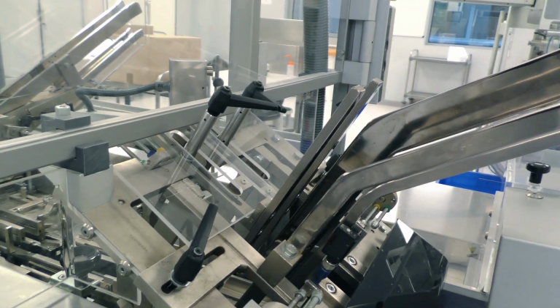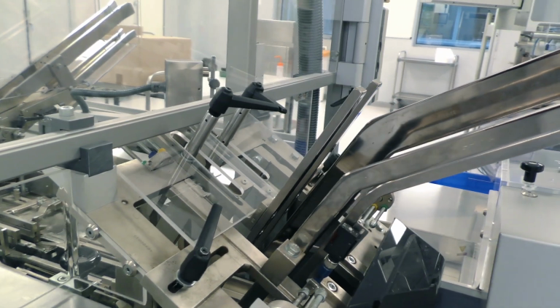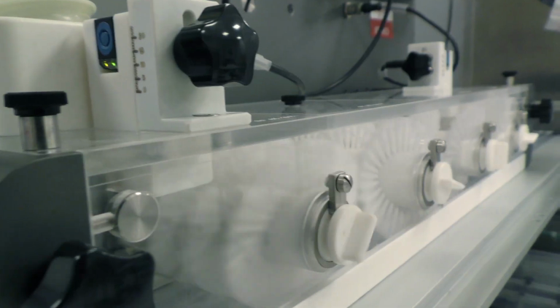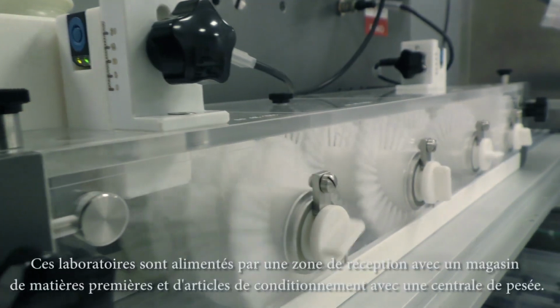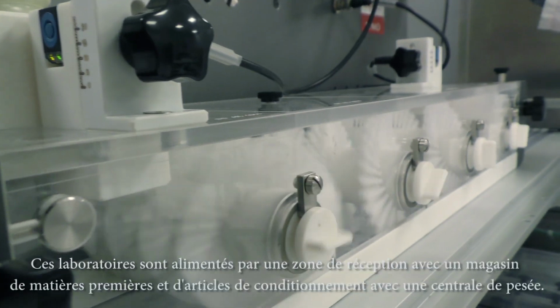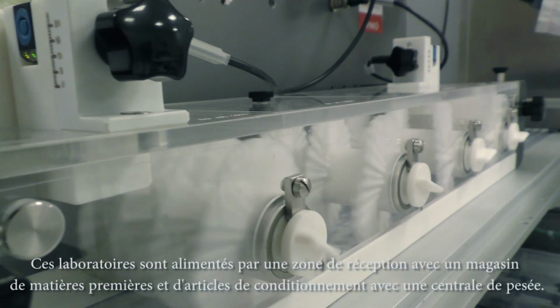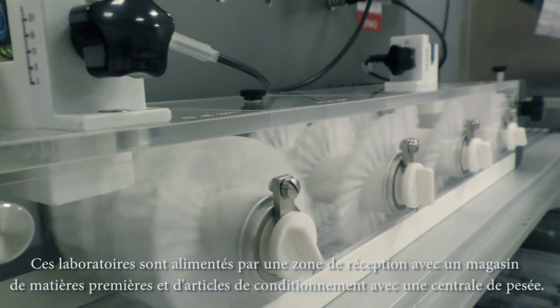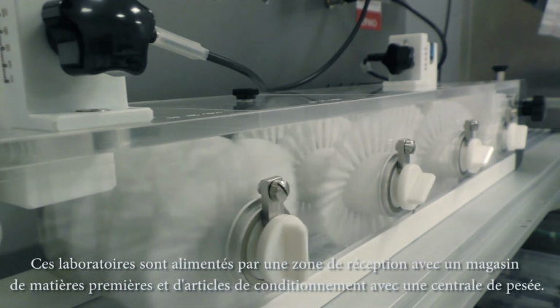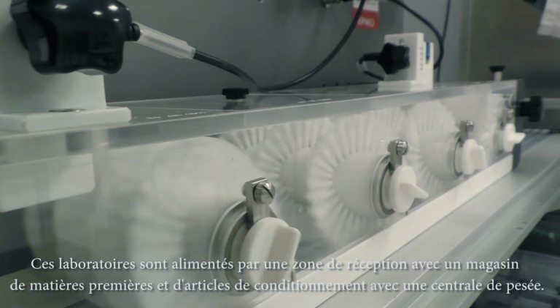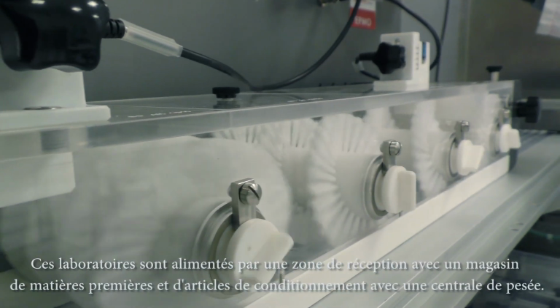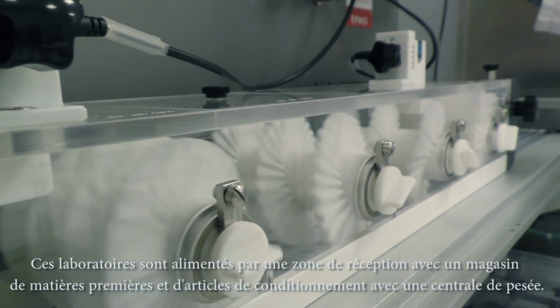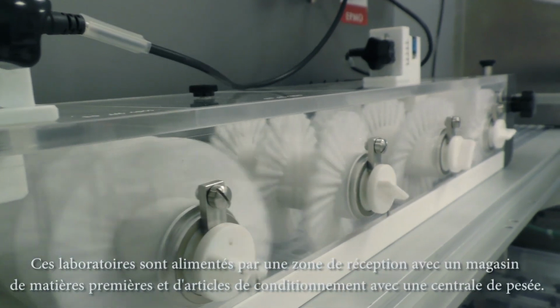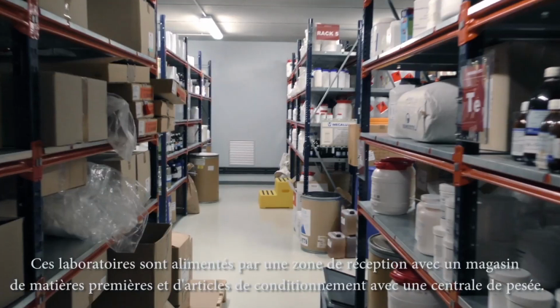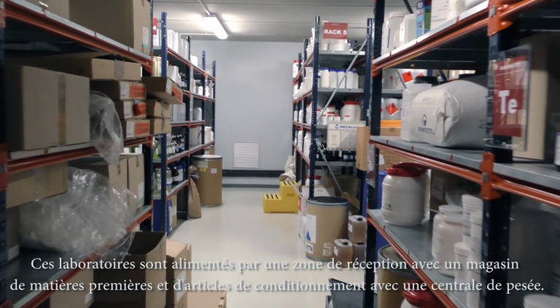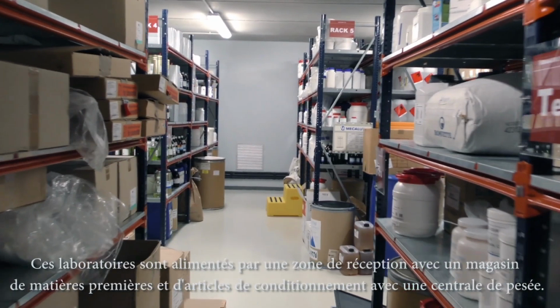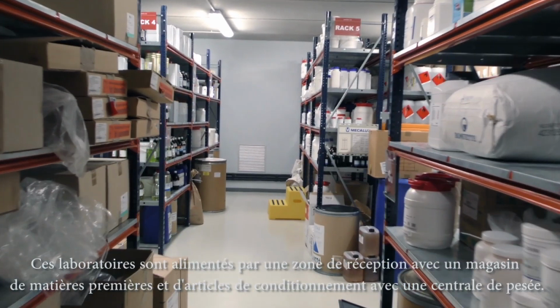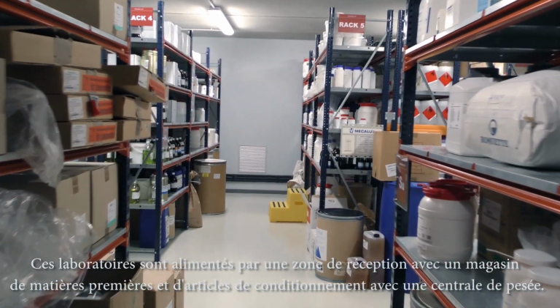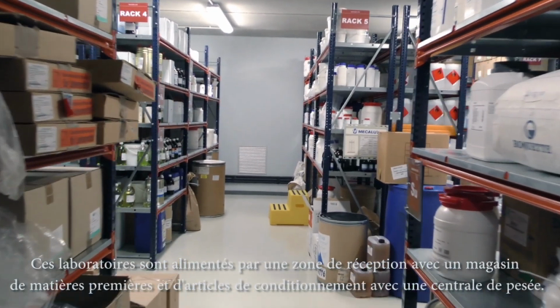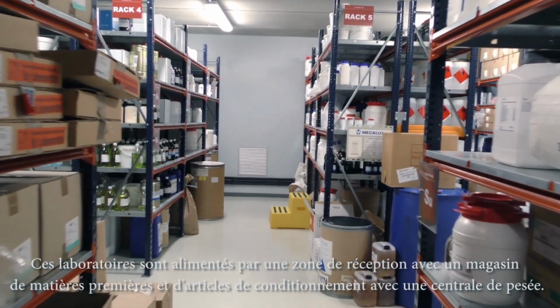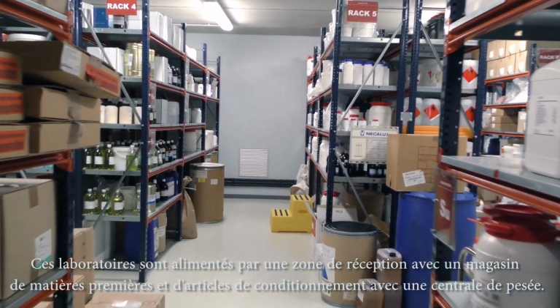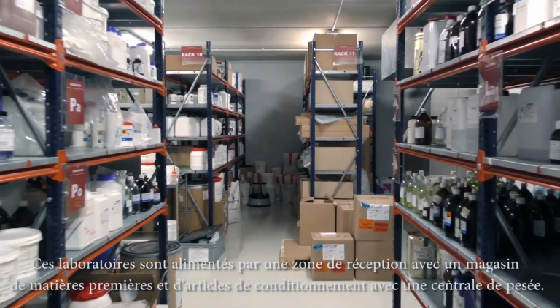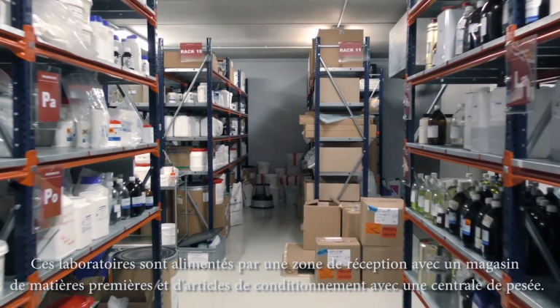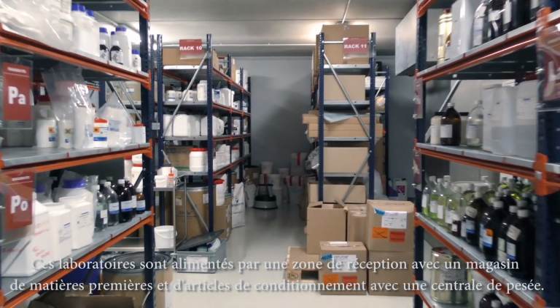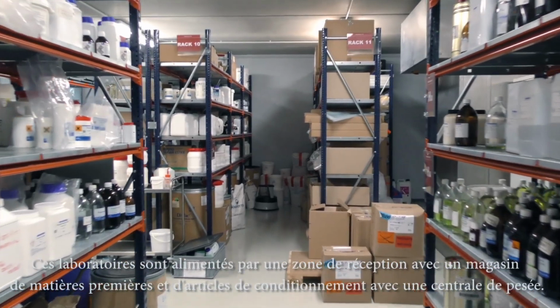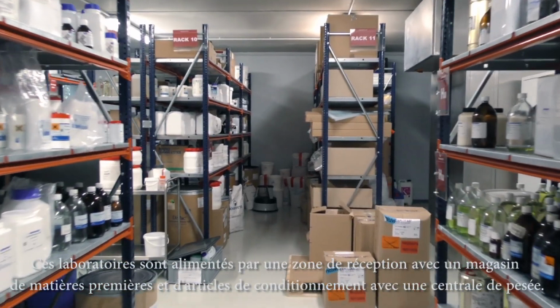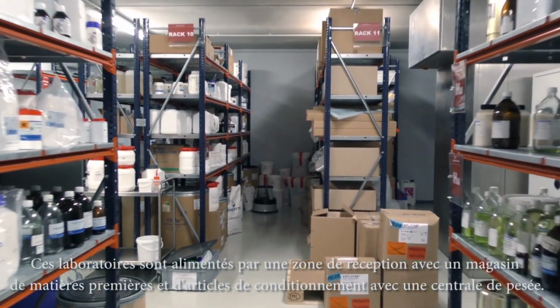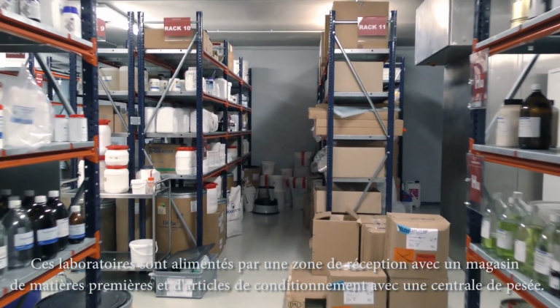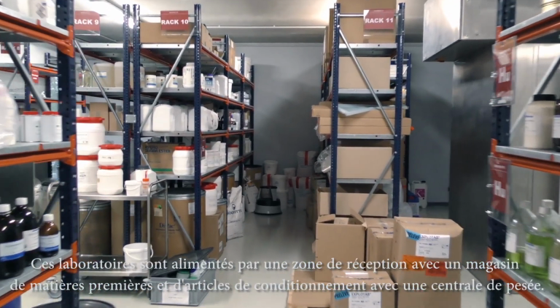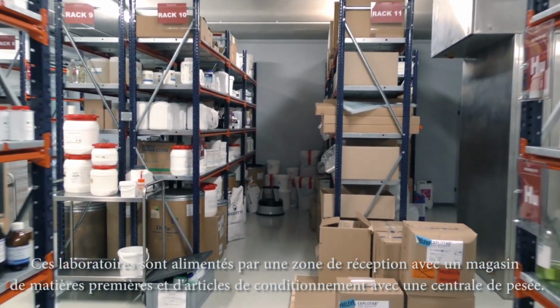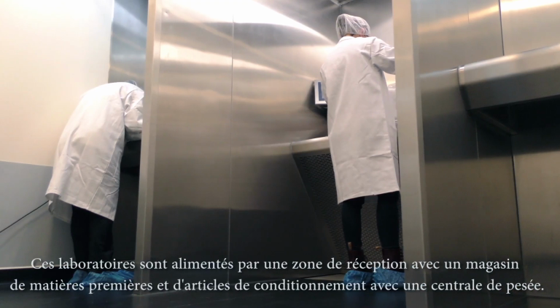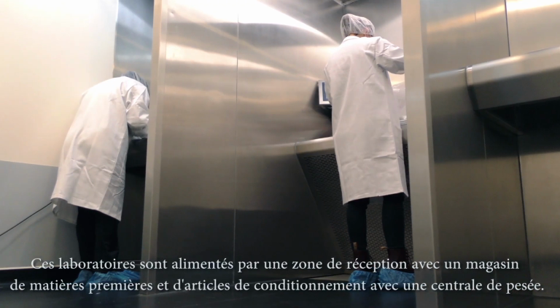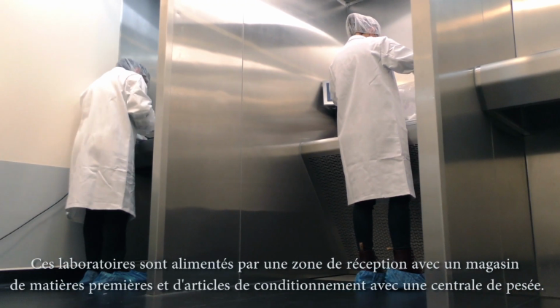These laboratories are supplied by a reception area with a shop for raw materials and packaging items, and a weighing station.